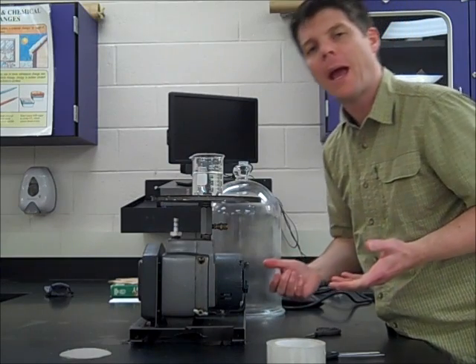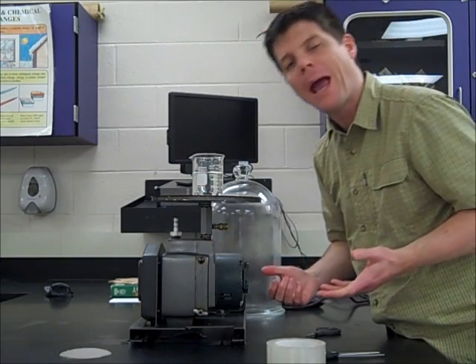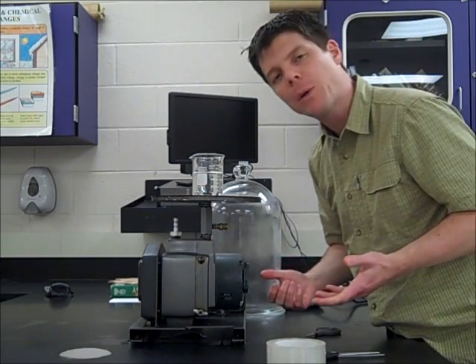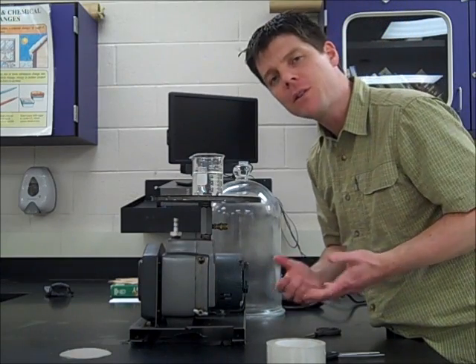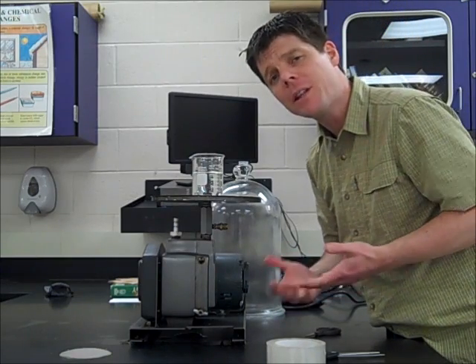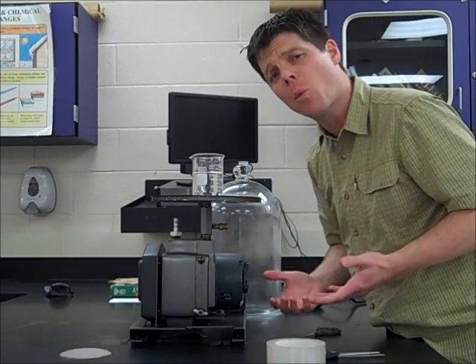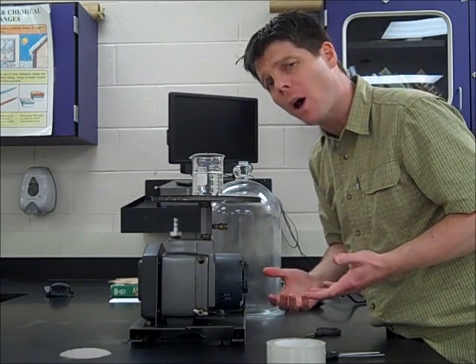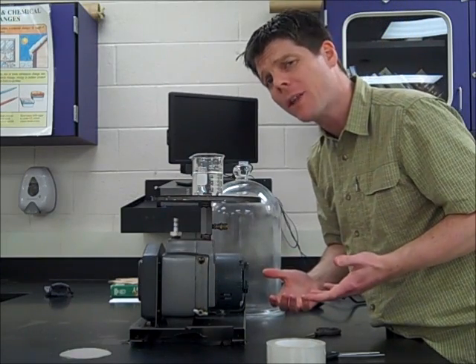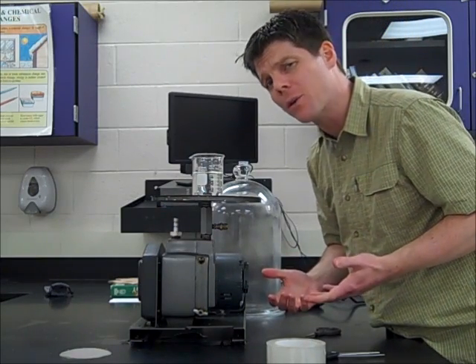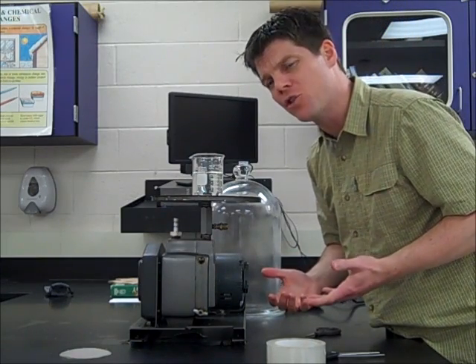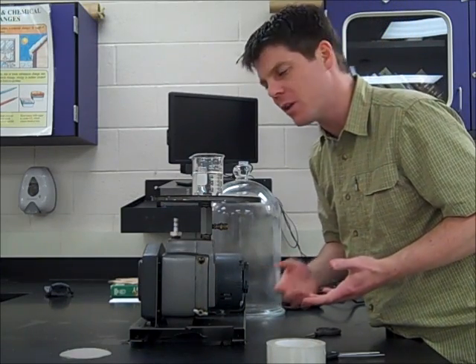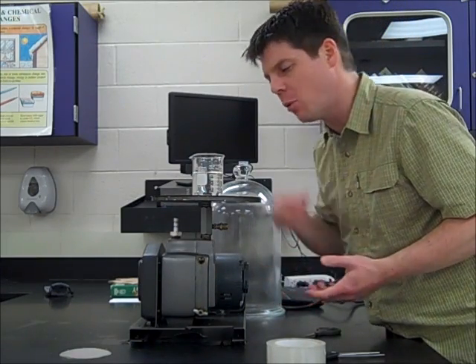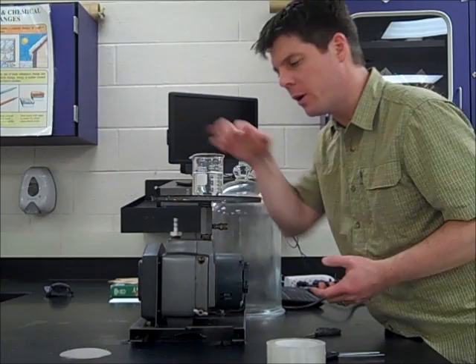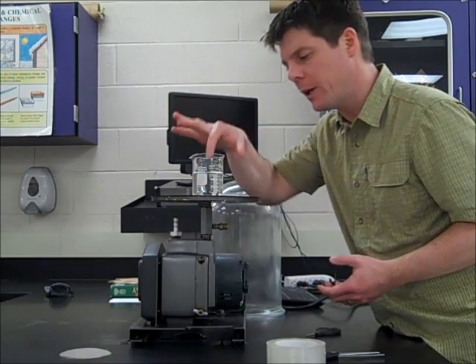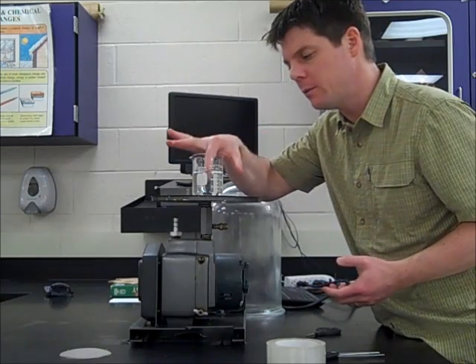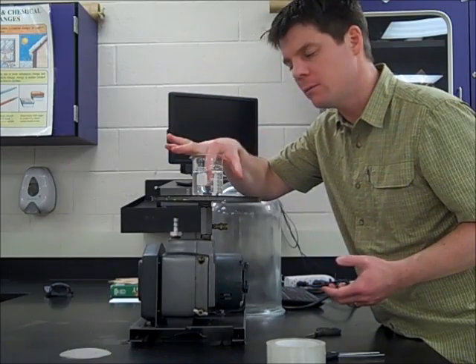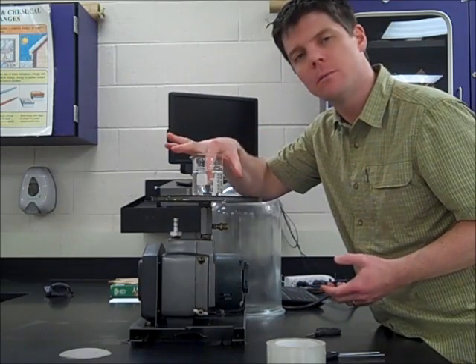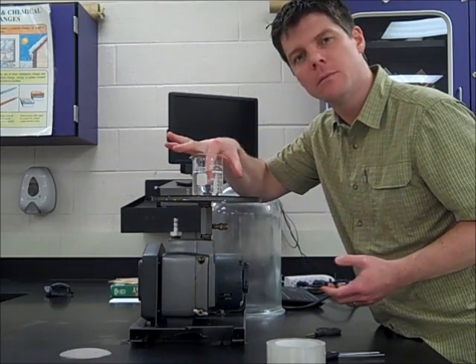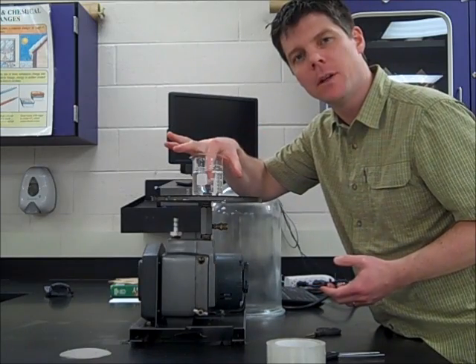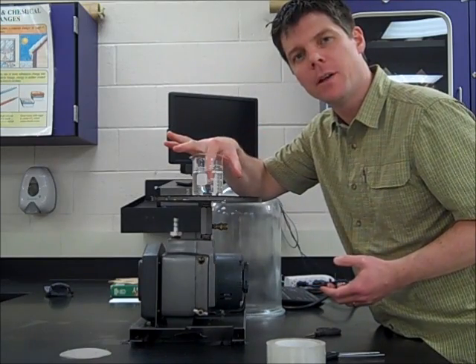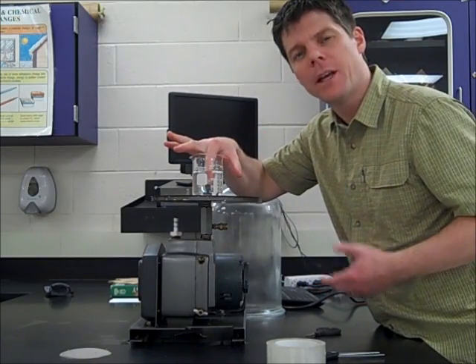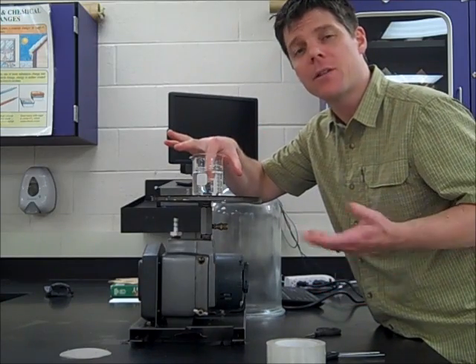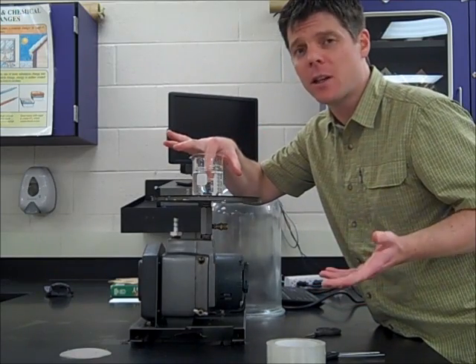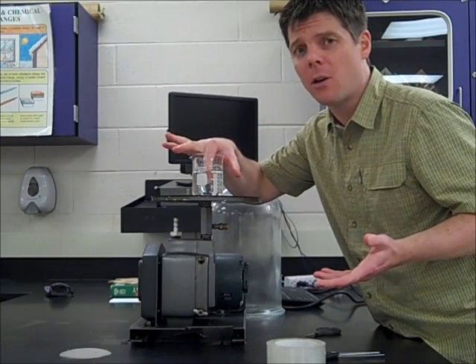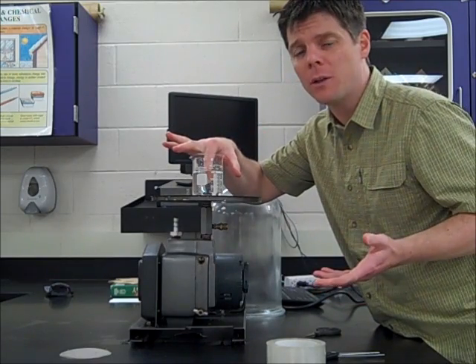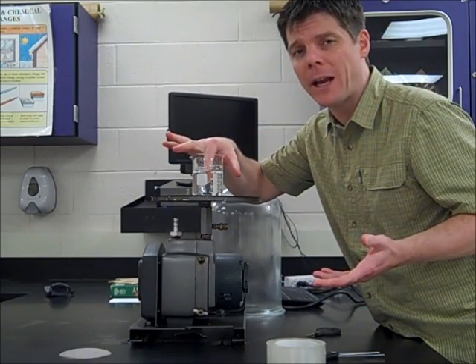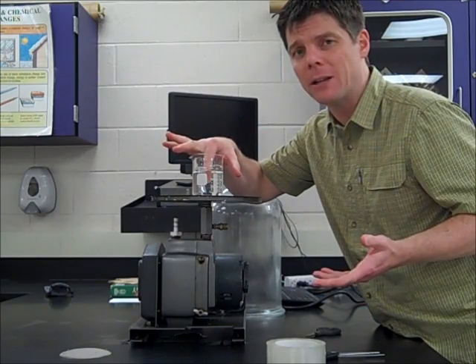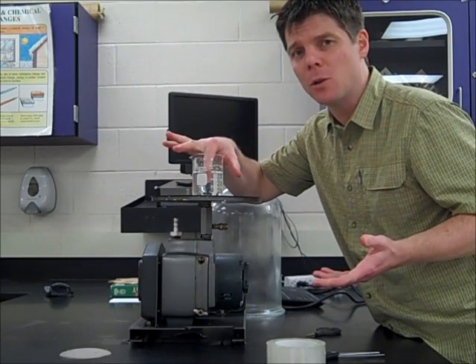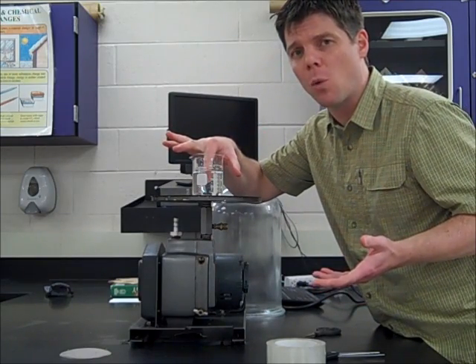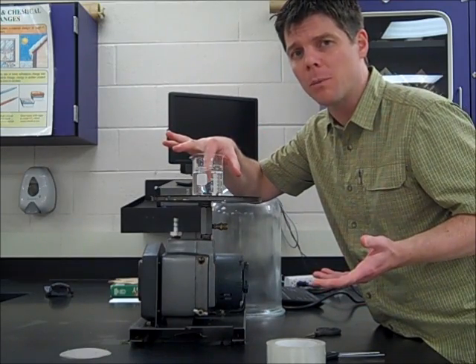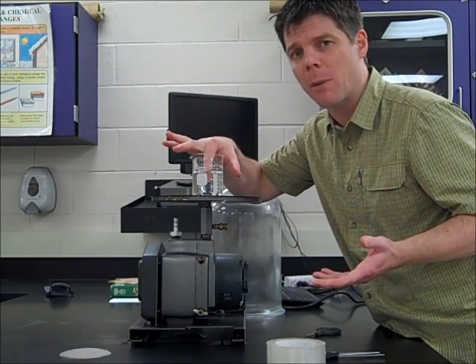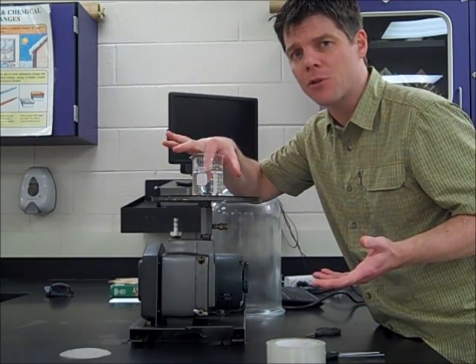We can see that the water that was just boiling is still only at a lukewarm temperature.